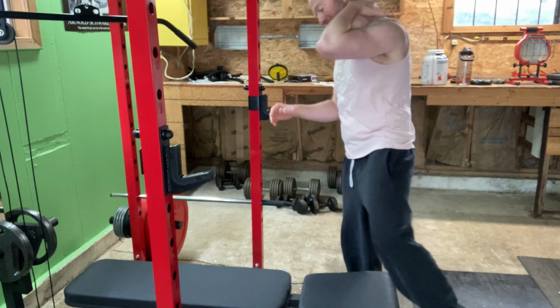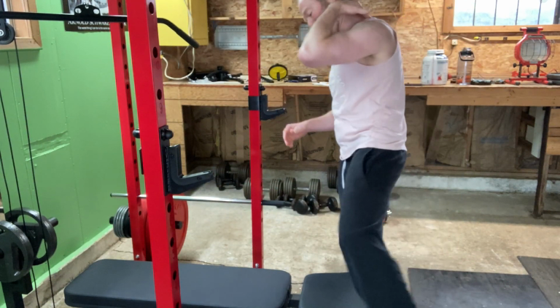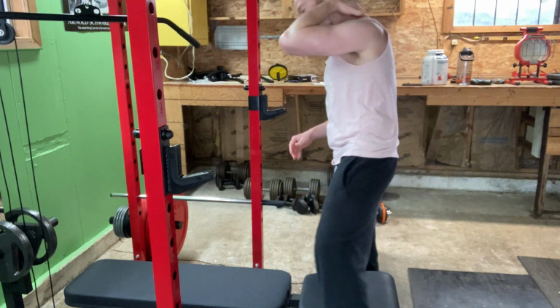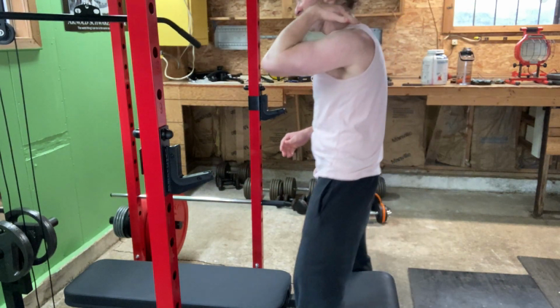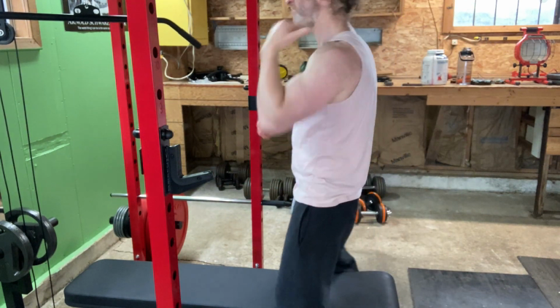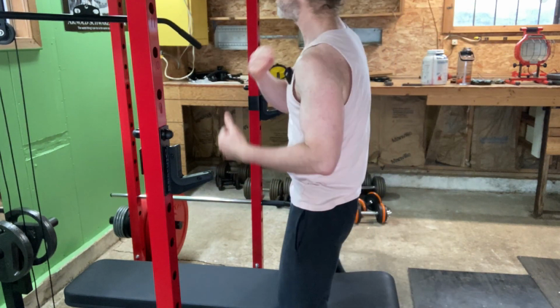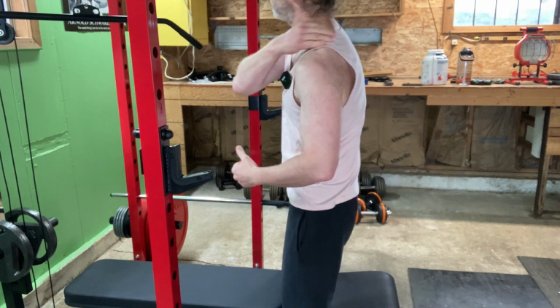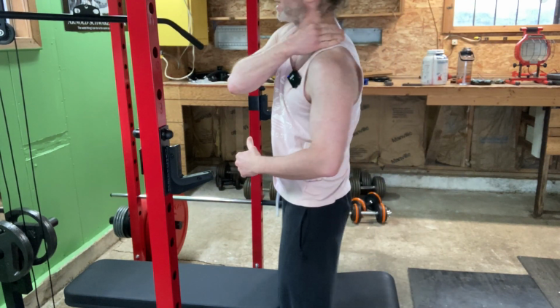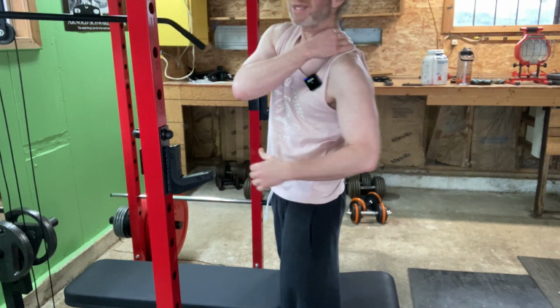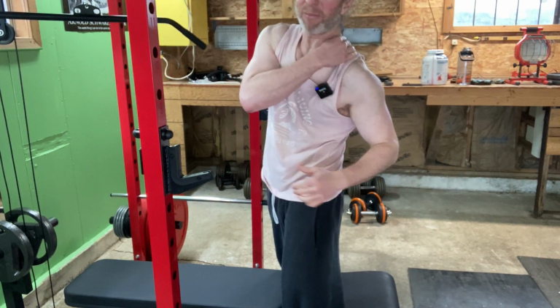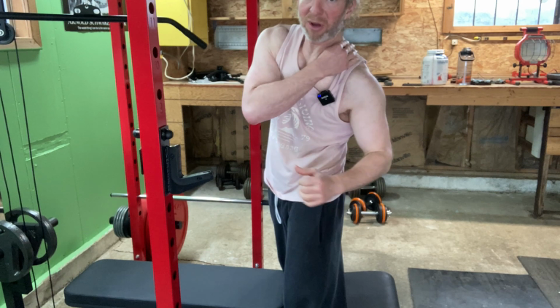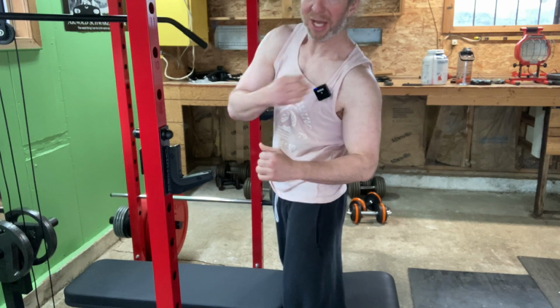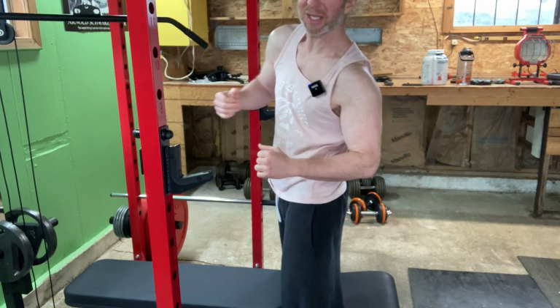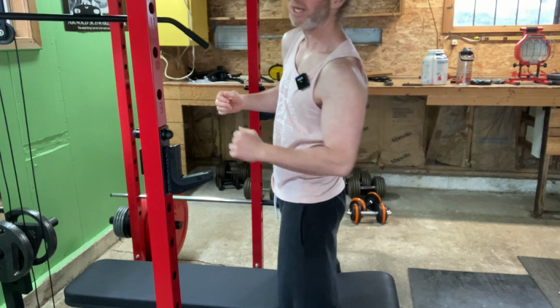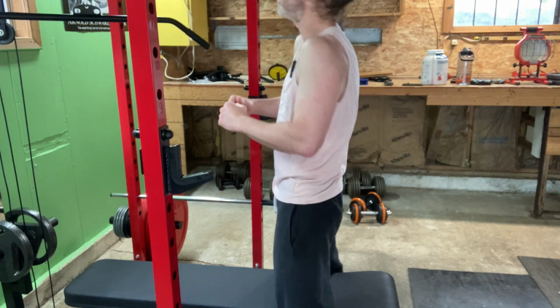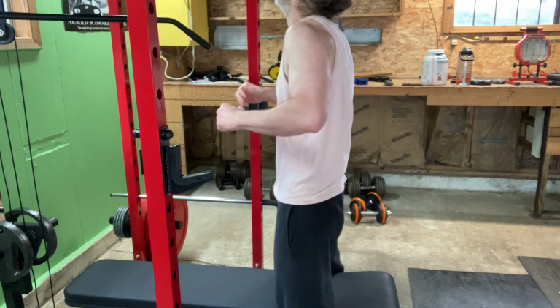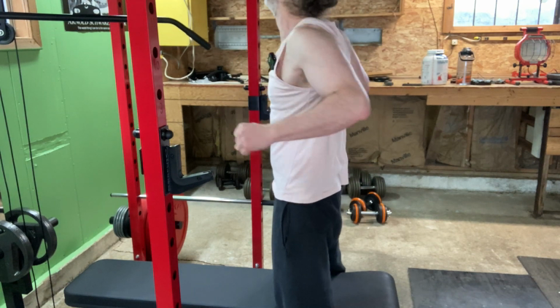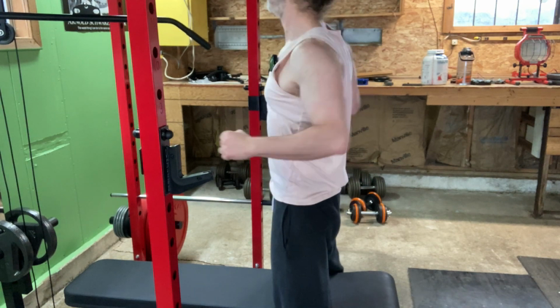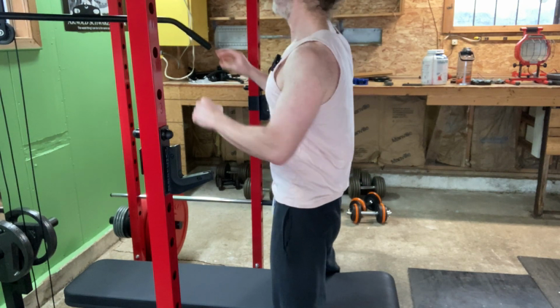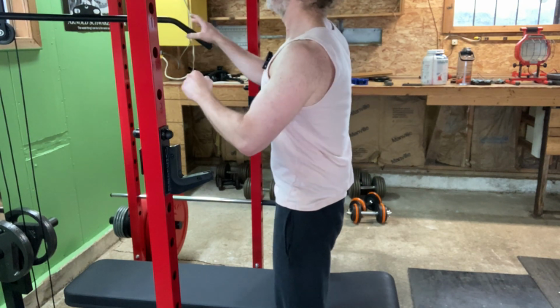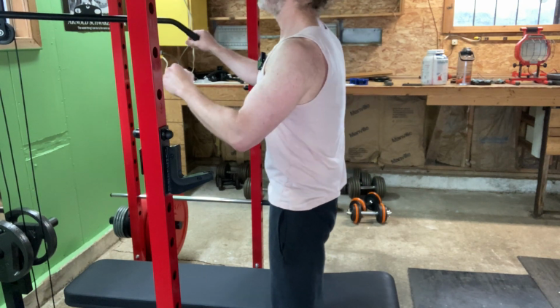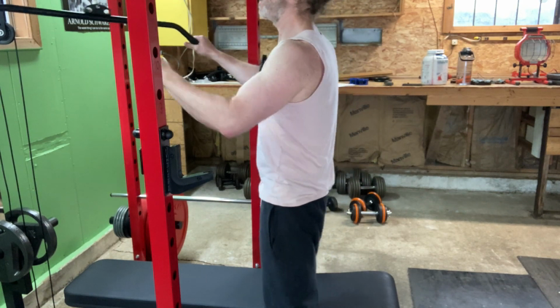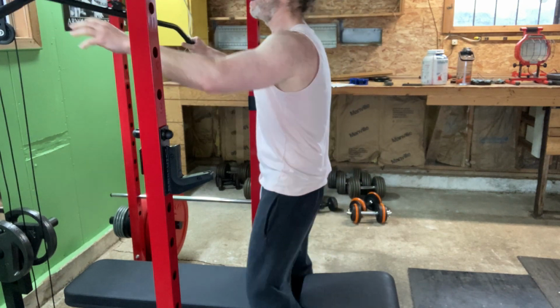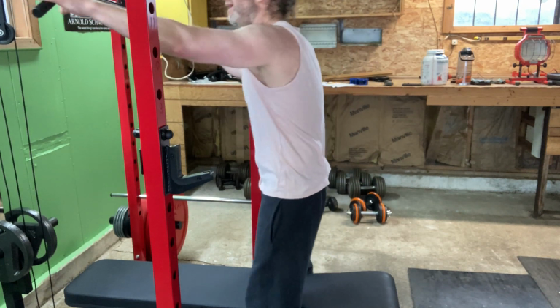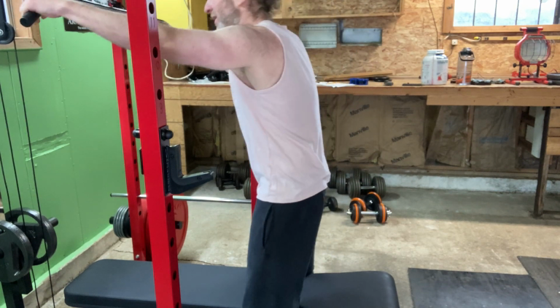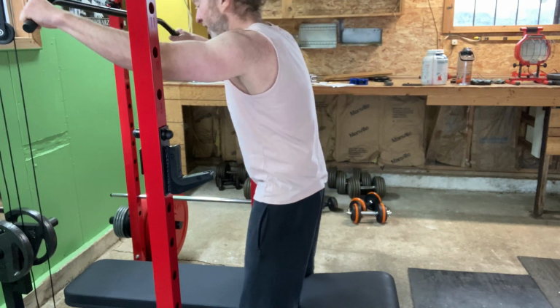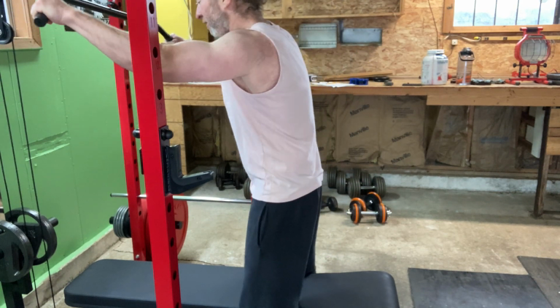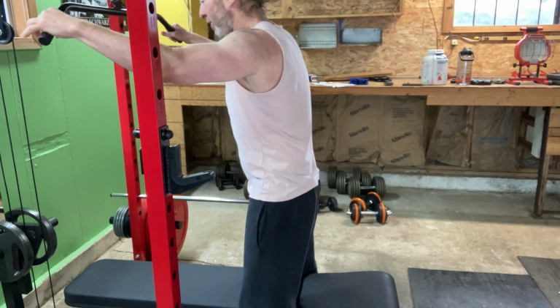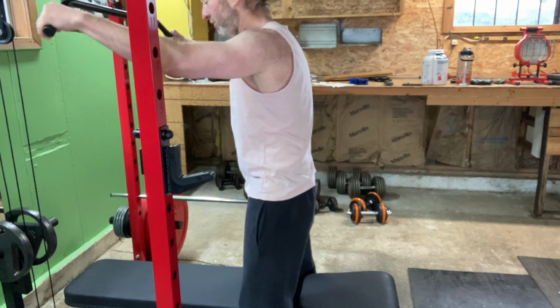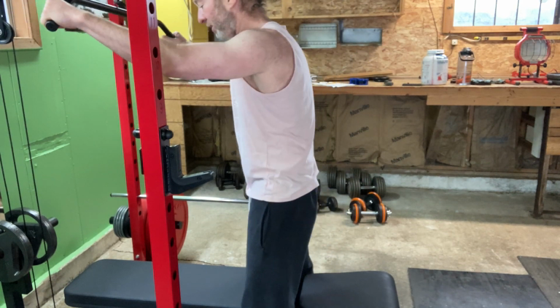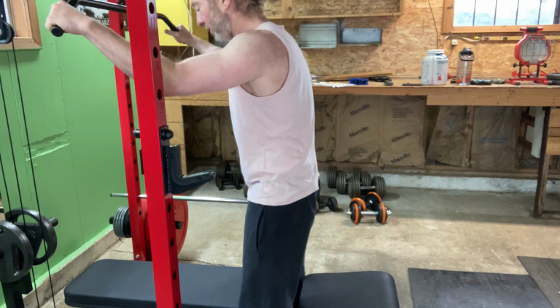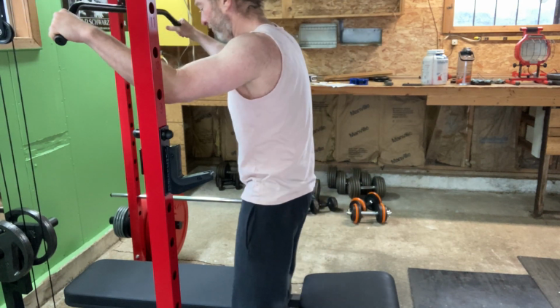My neck is a little bit sore because I slept wrong last night. I almost thought about taking a day off, but I don't take days off.